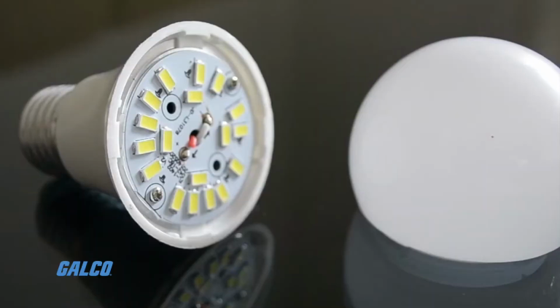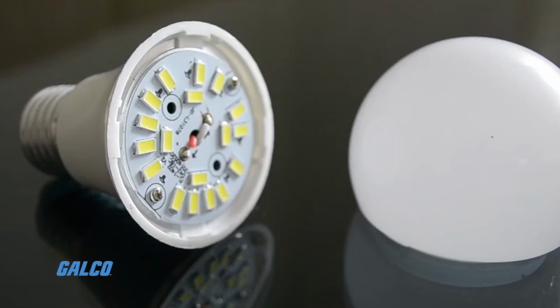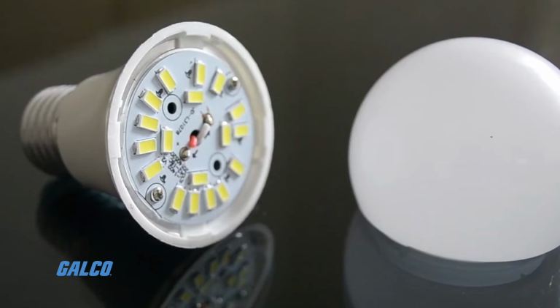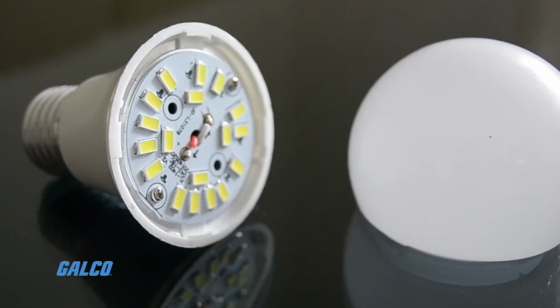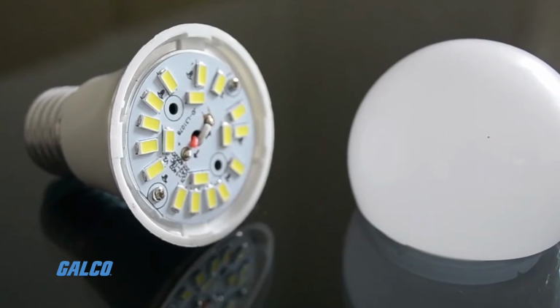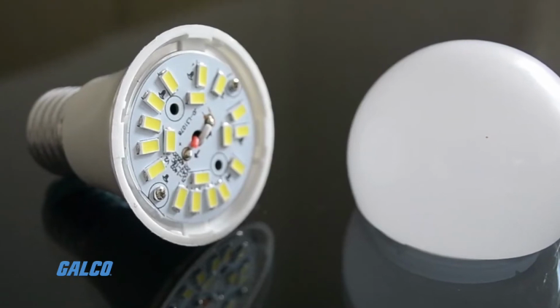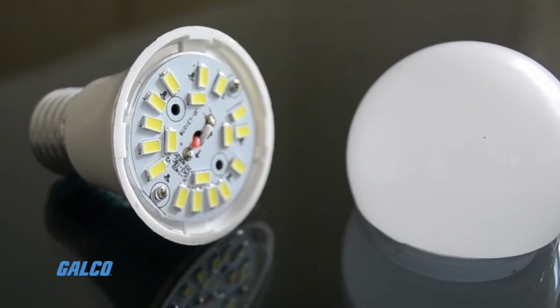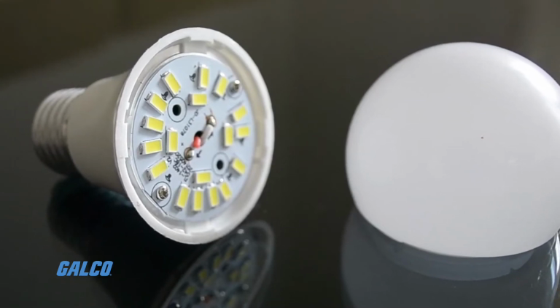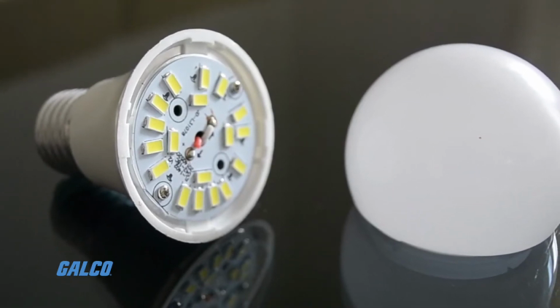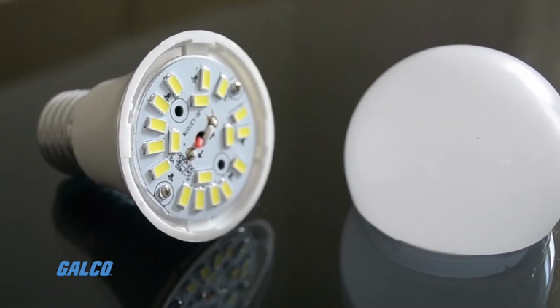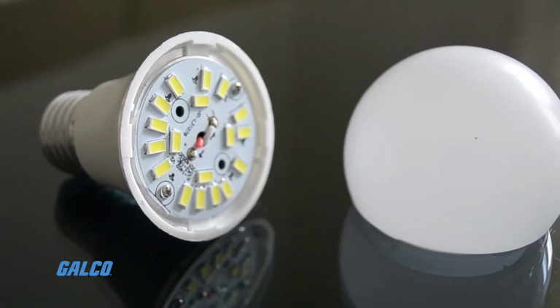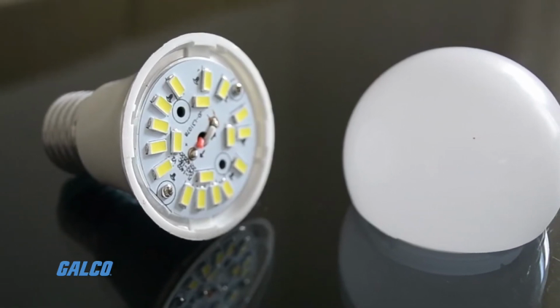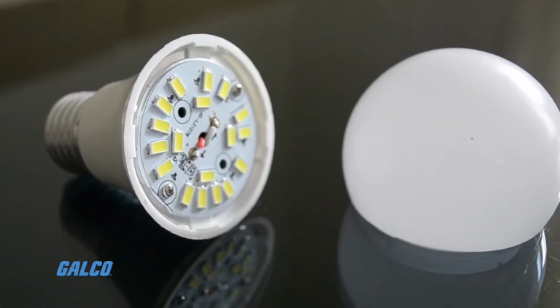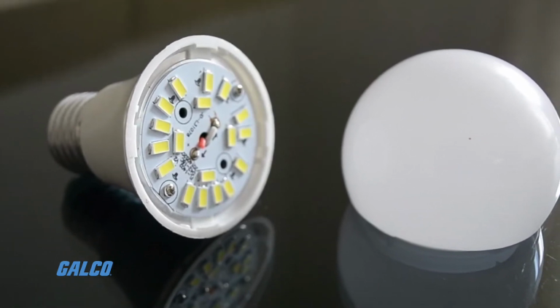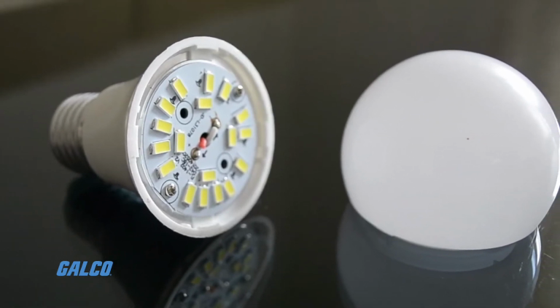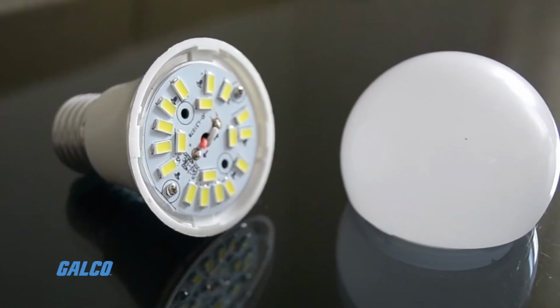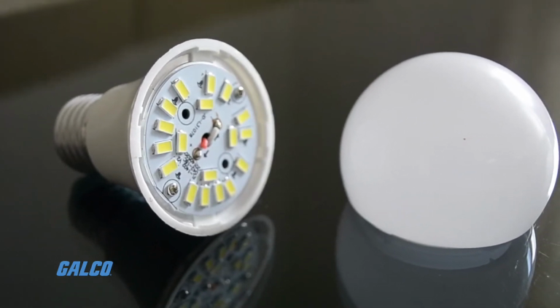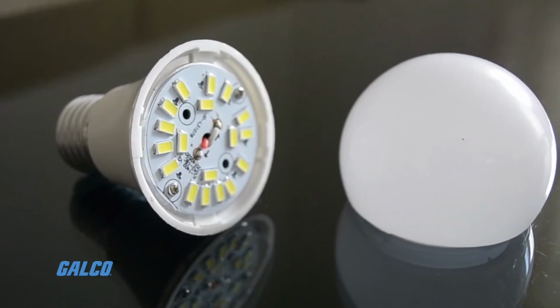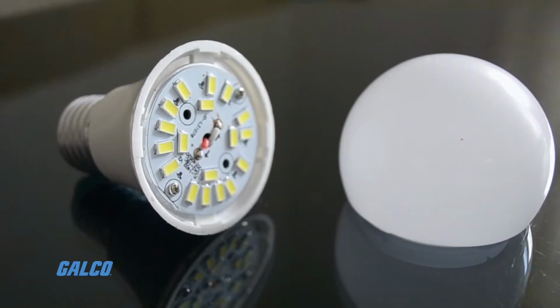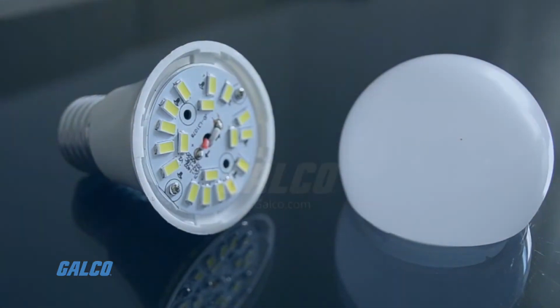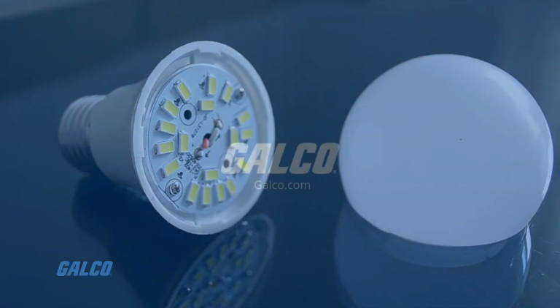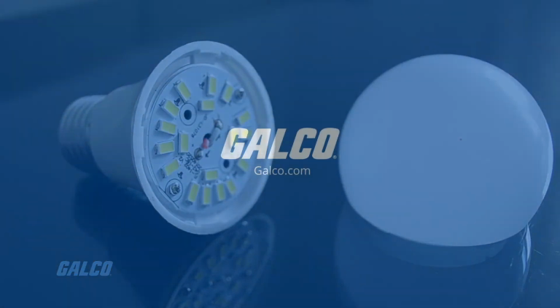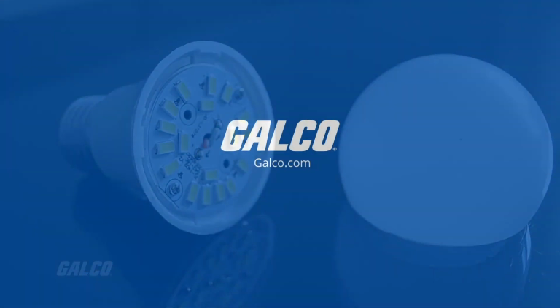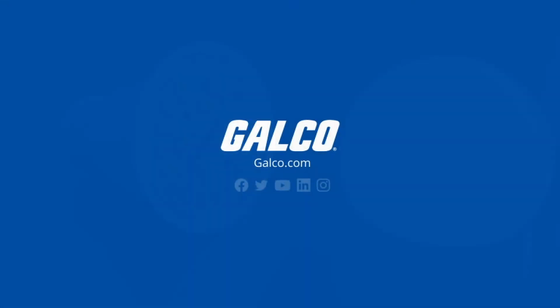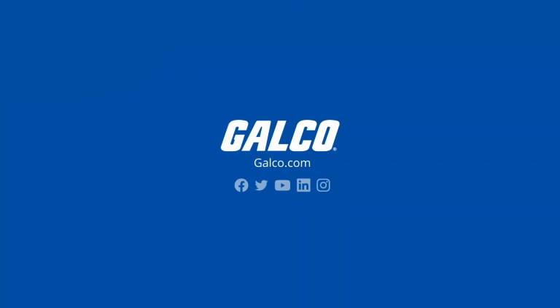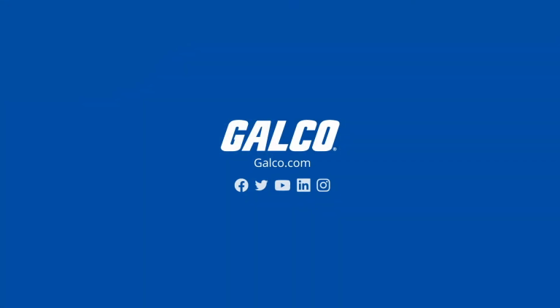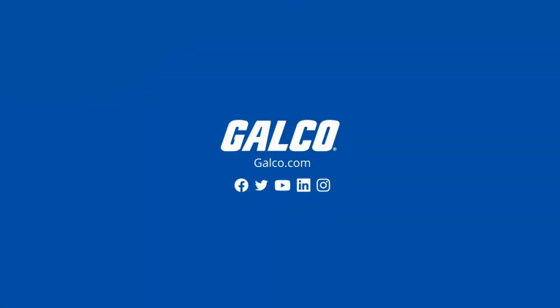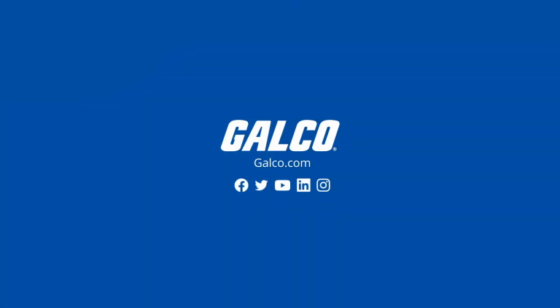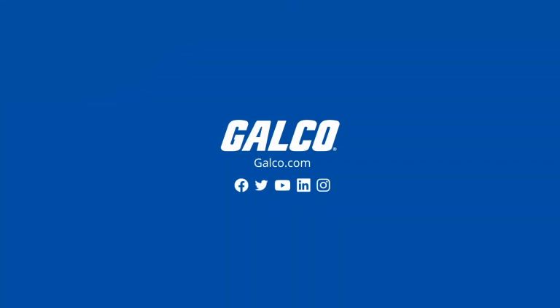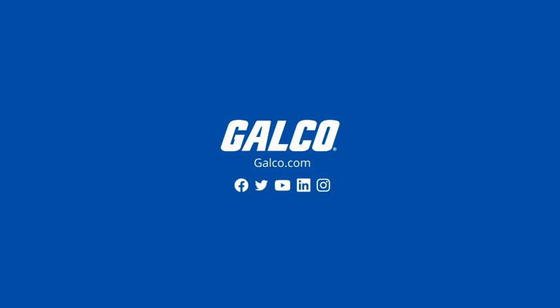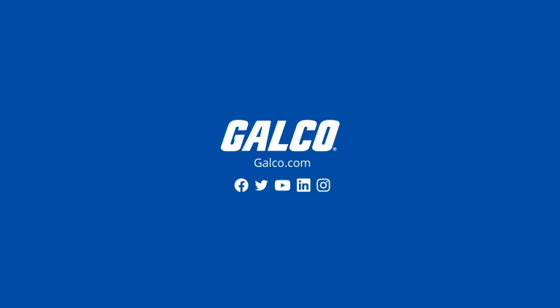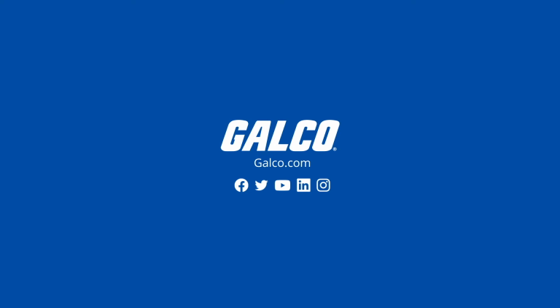To browse our selection of LED lights and accessories, visit us at galco.com.